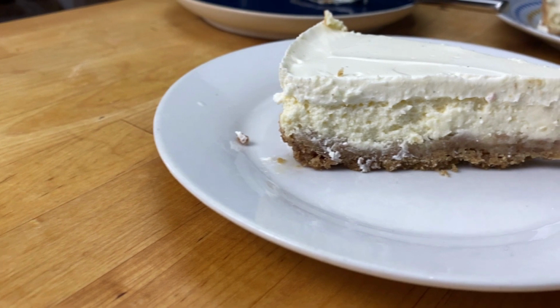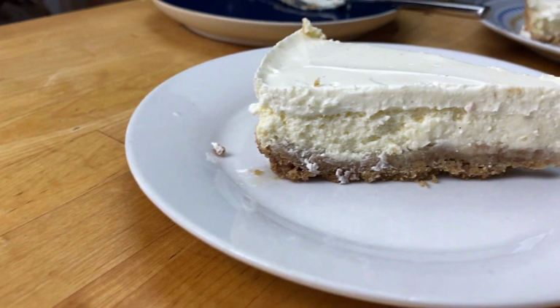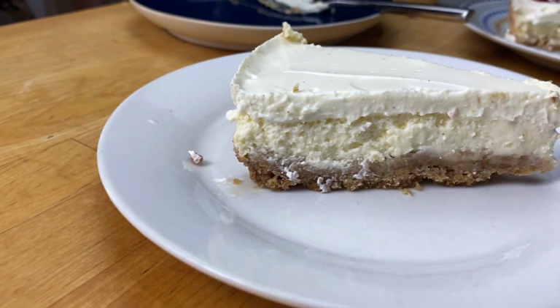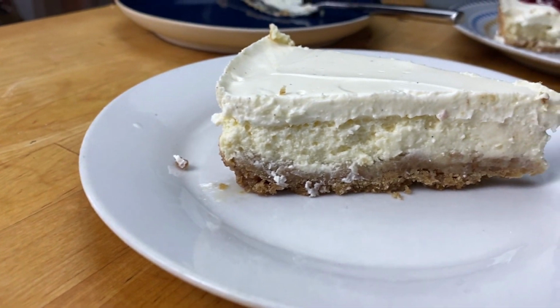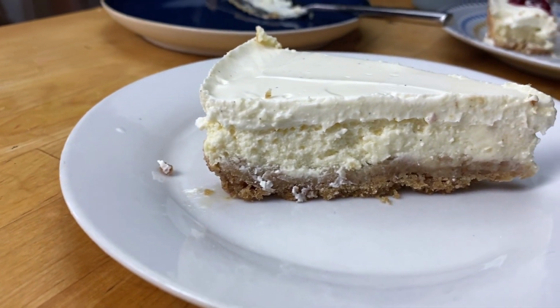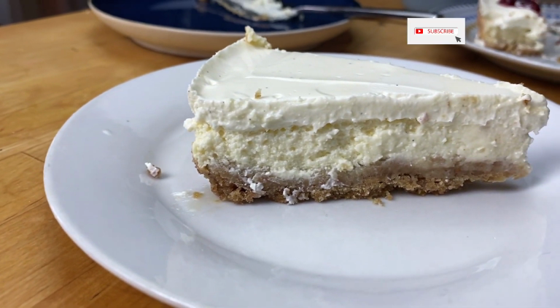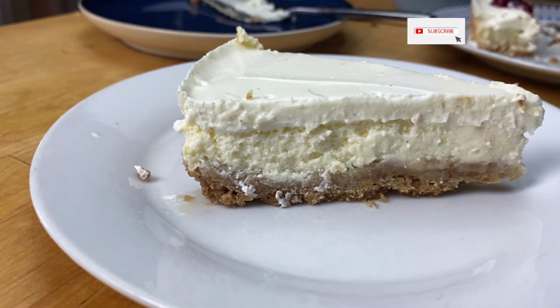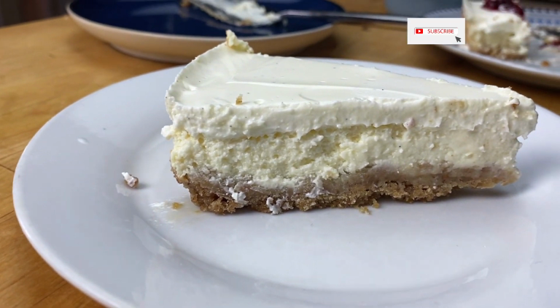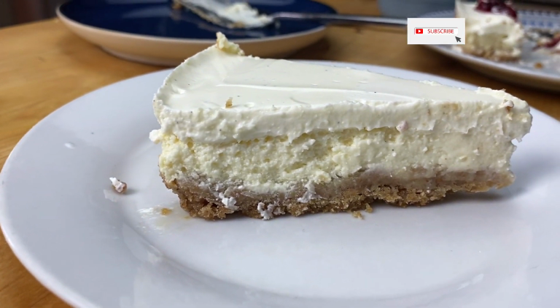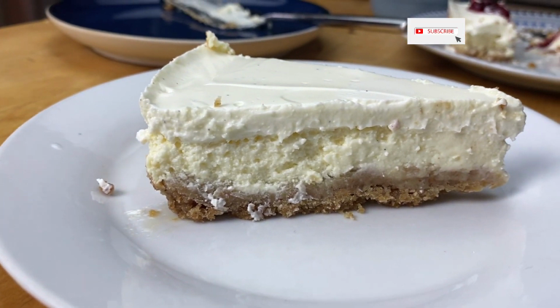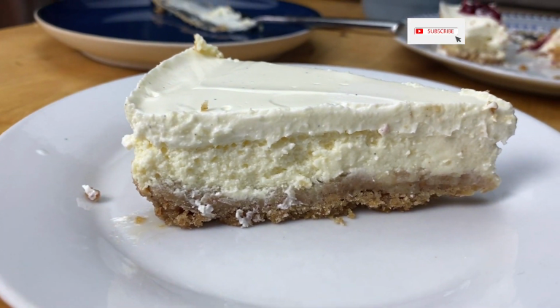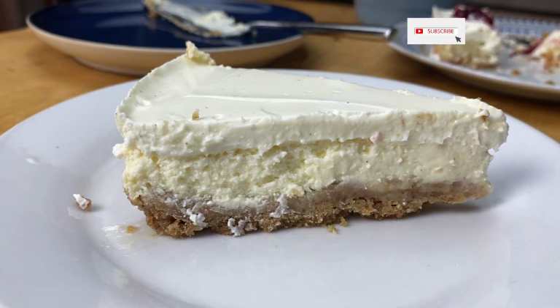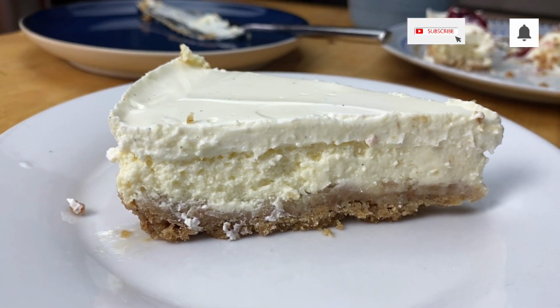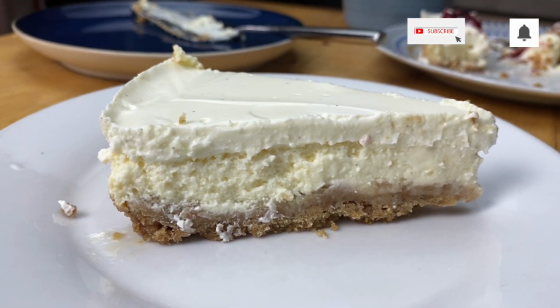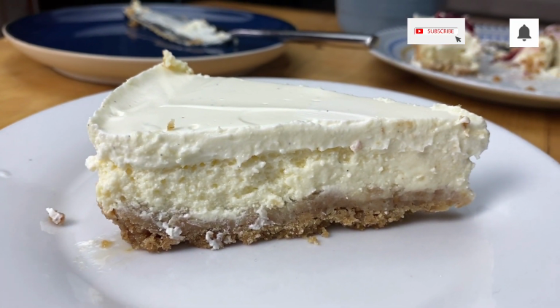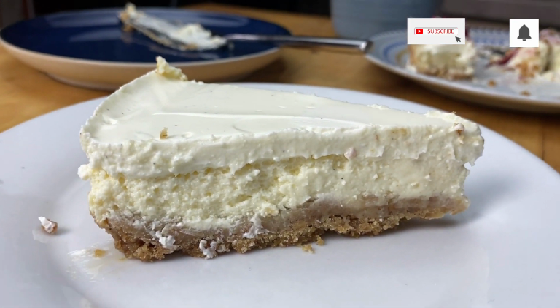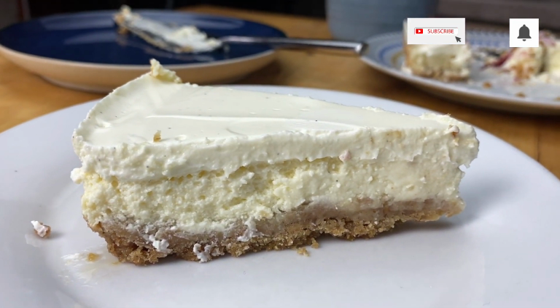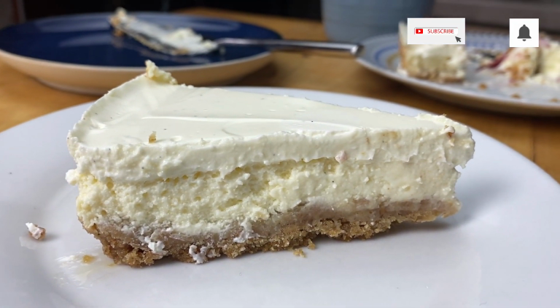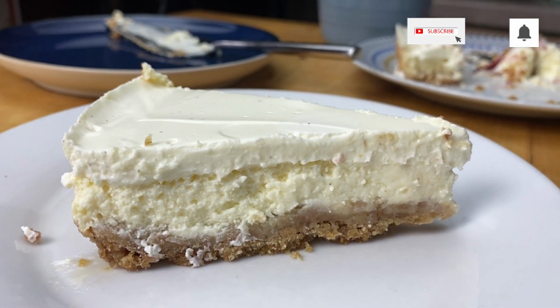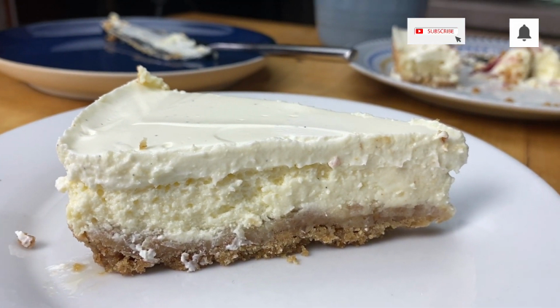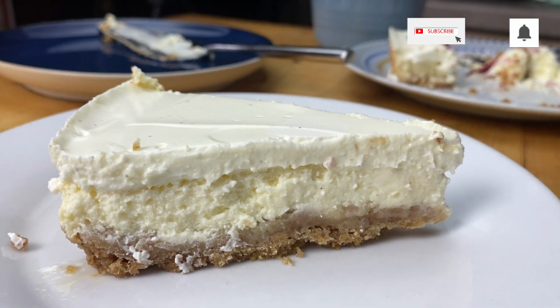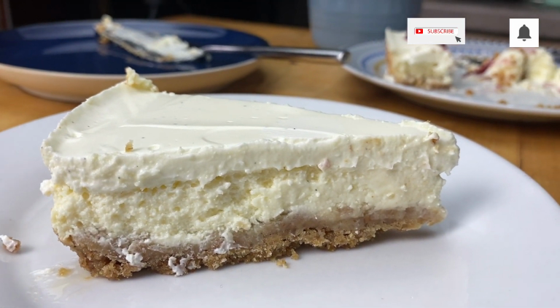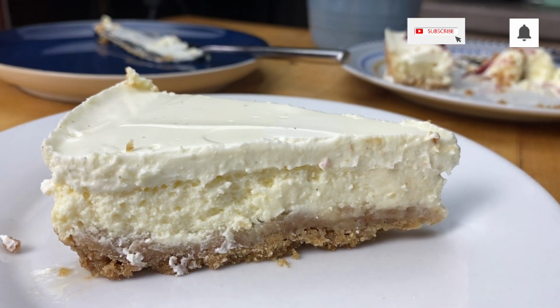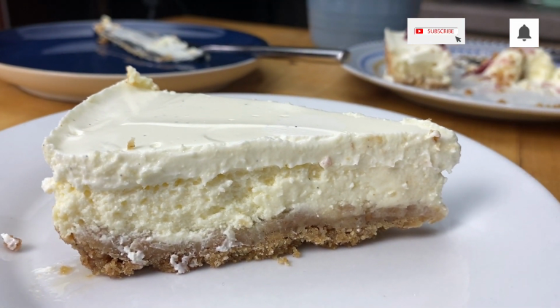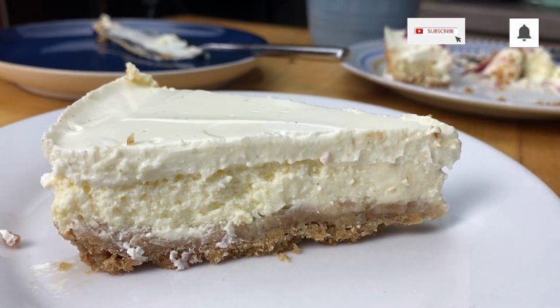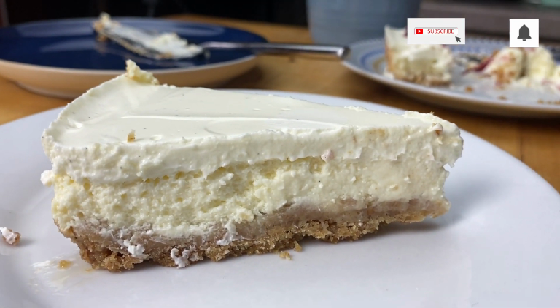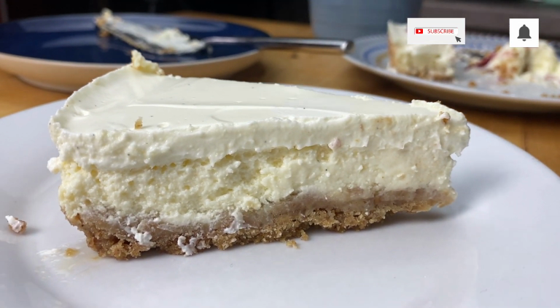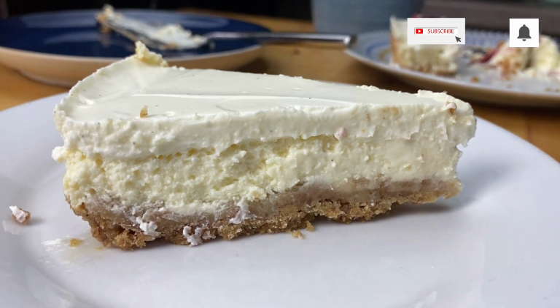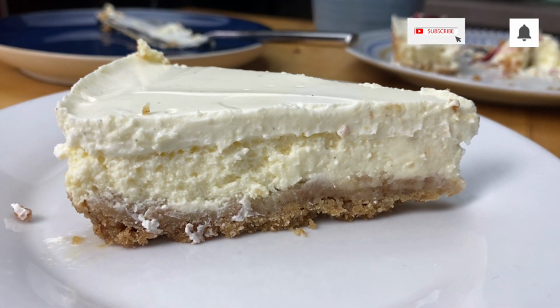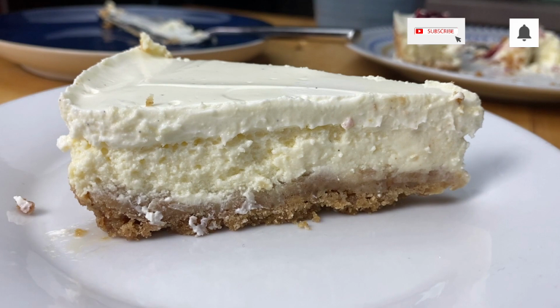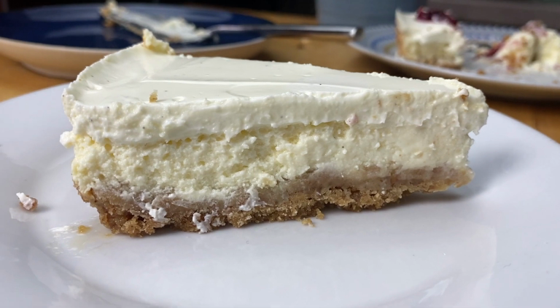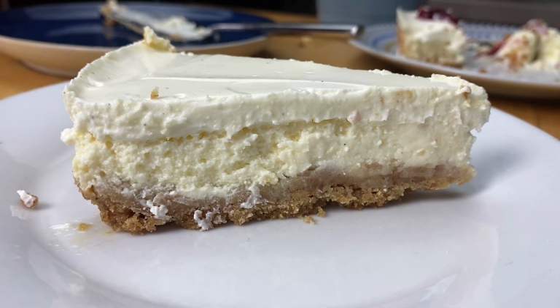Hello and welcome to Meadowbrown Bakery. In this video I'm going to show you how to bake this Manhattan cheesecake.